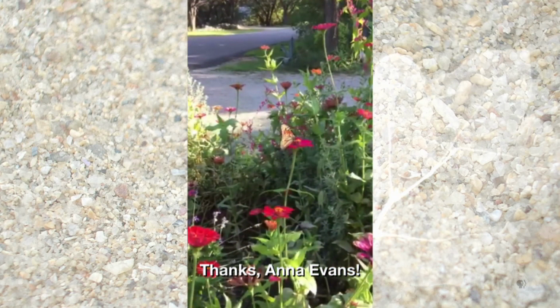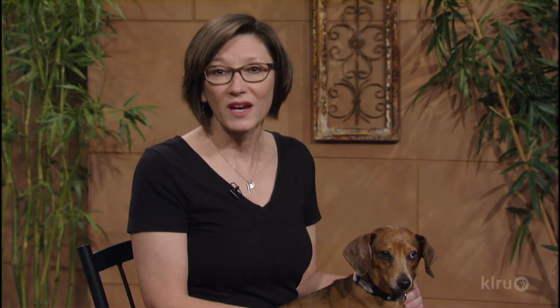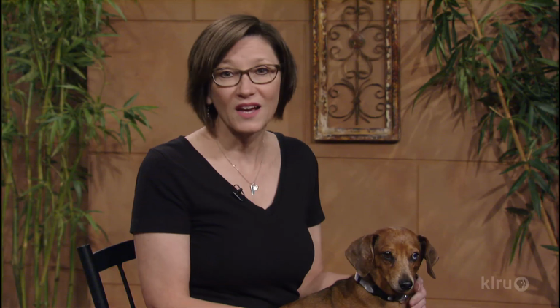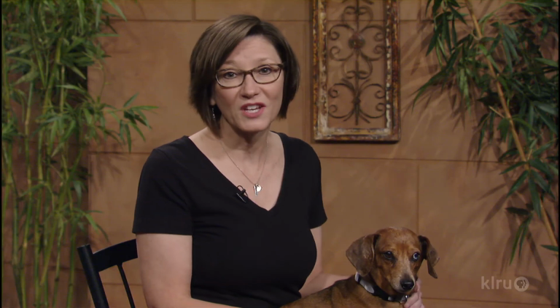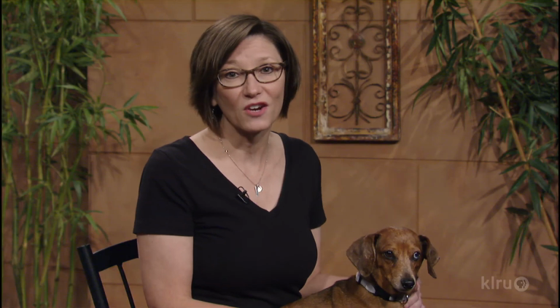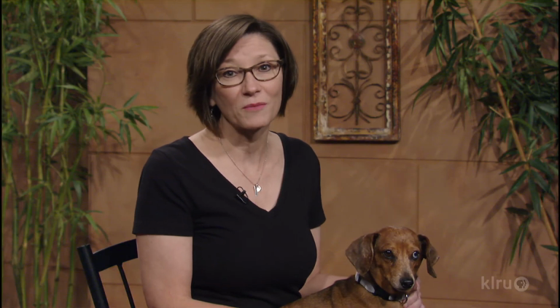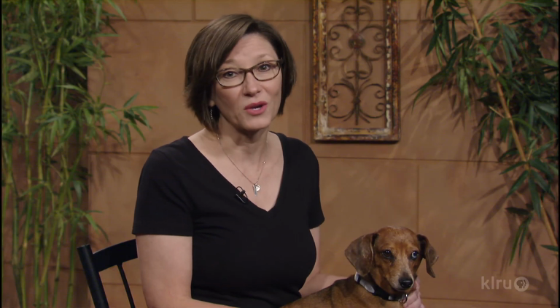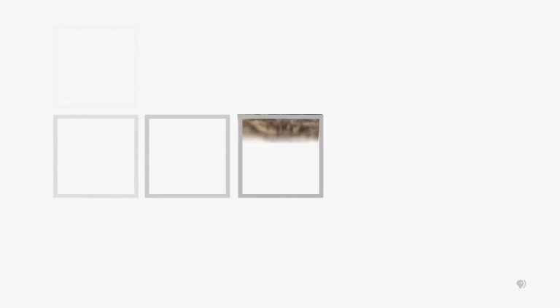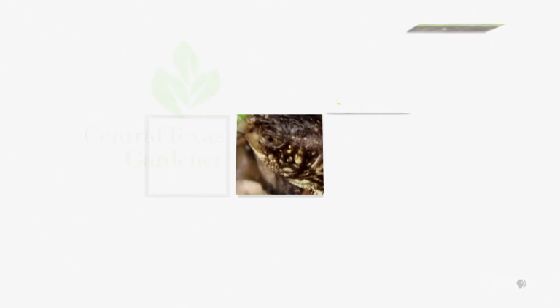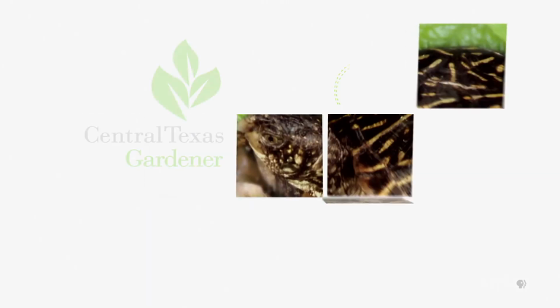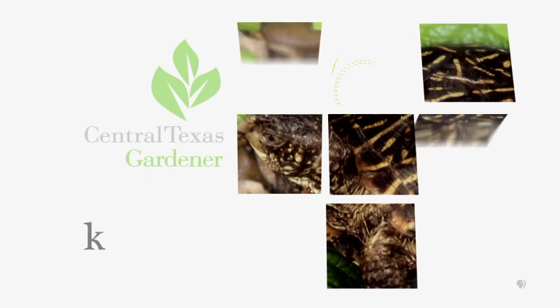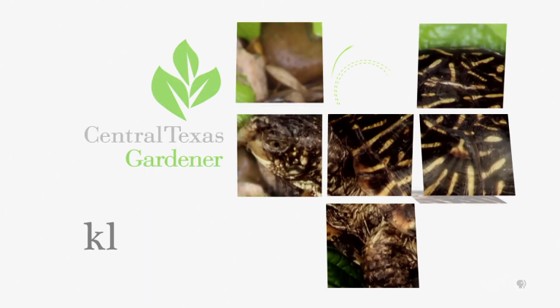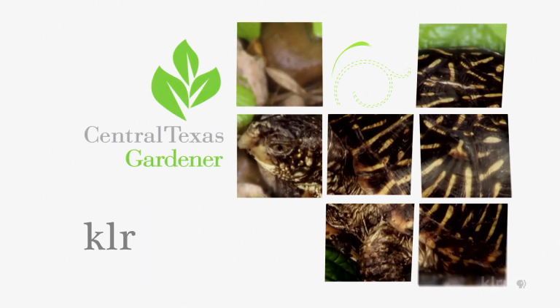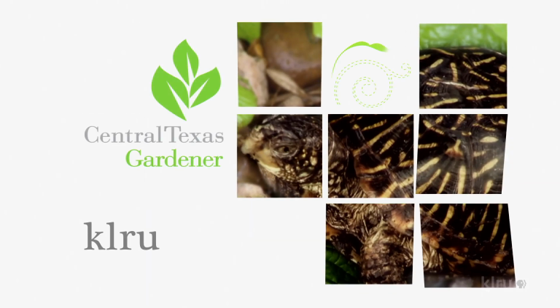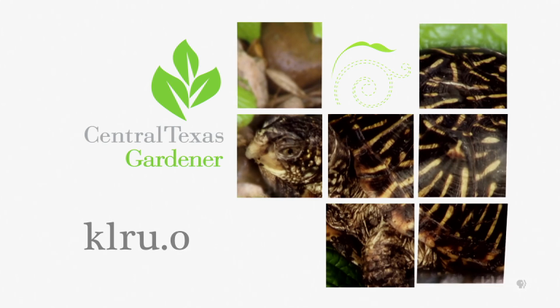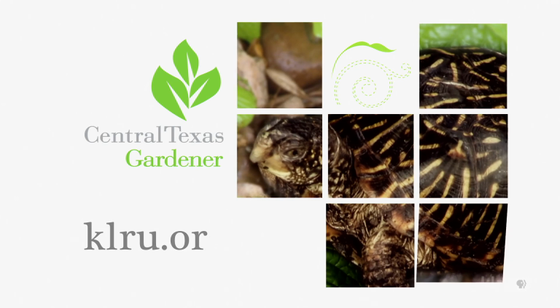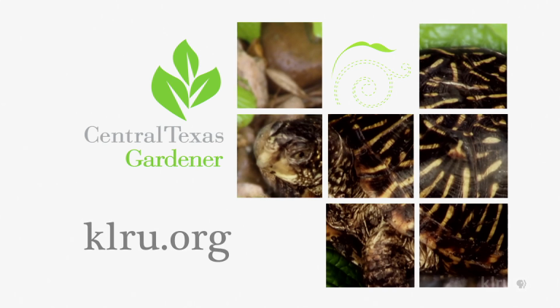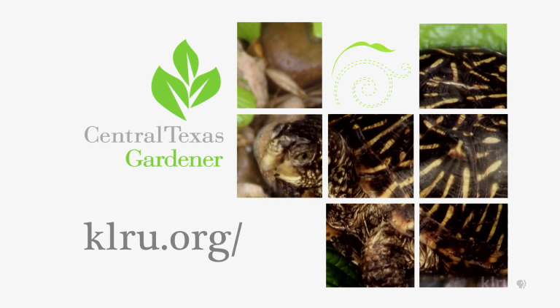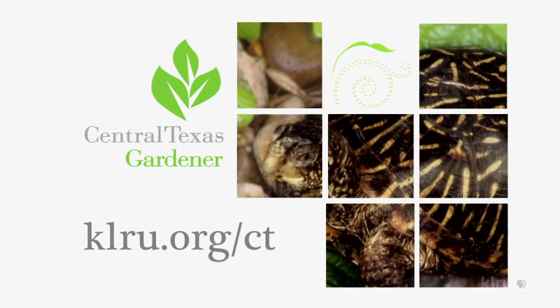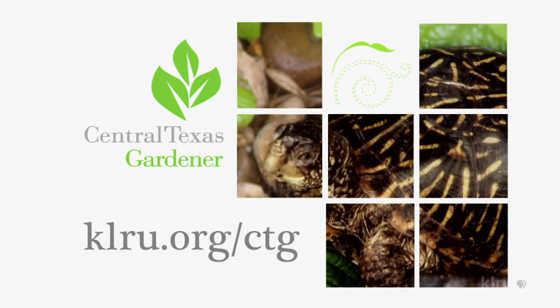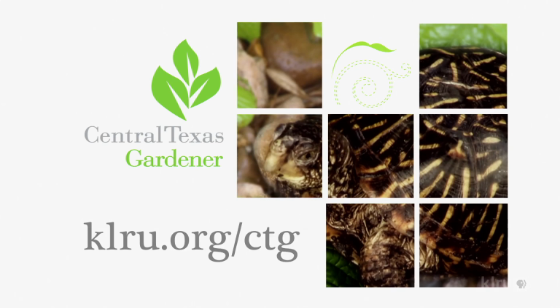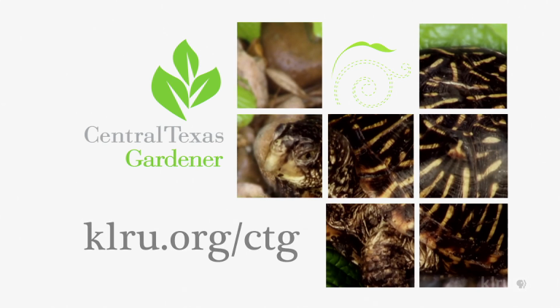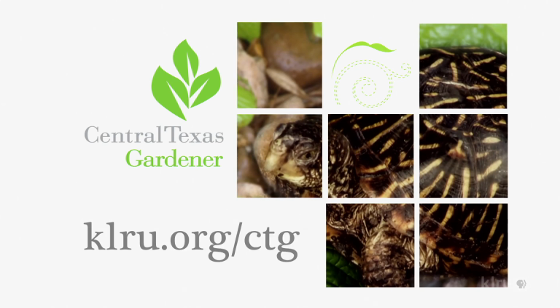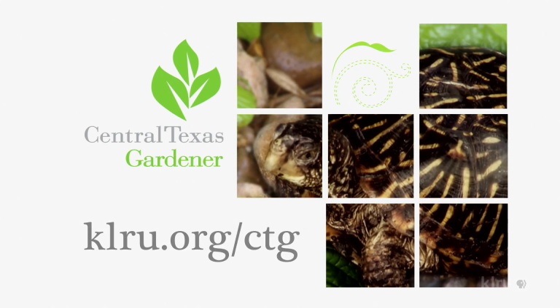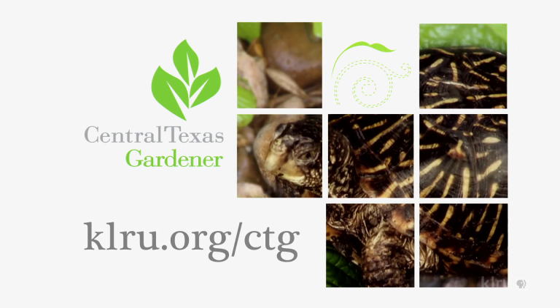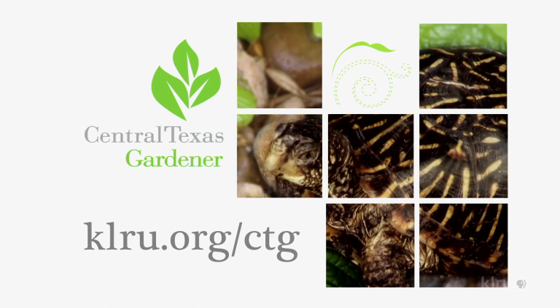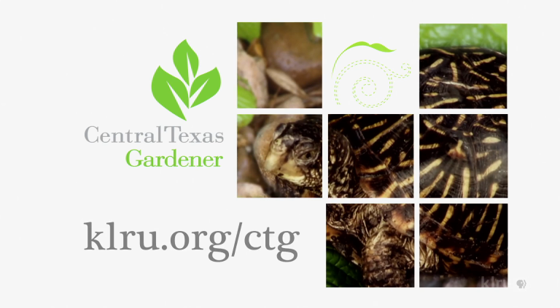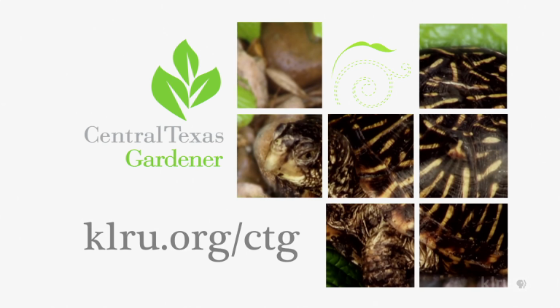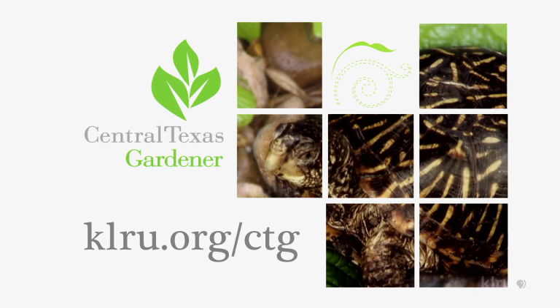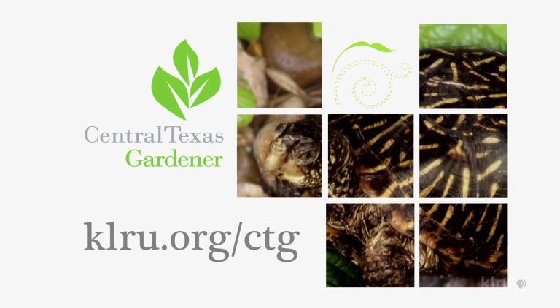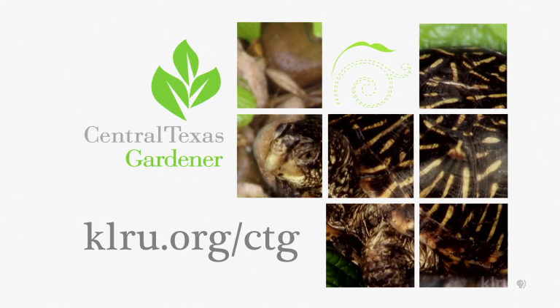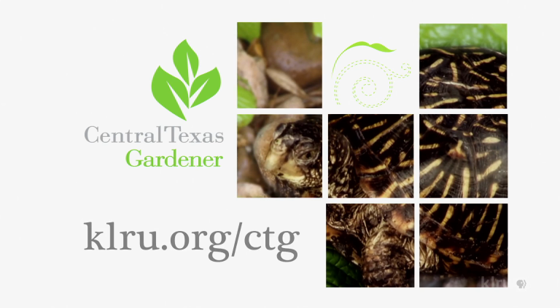We'd love to hear from you. Check out klru.org/ctg to send us your questions, pictures, and video.